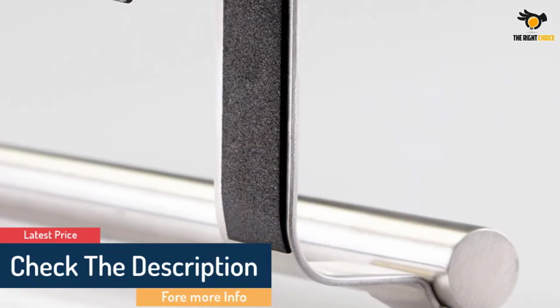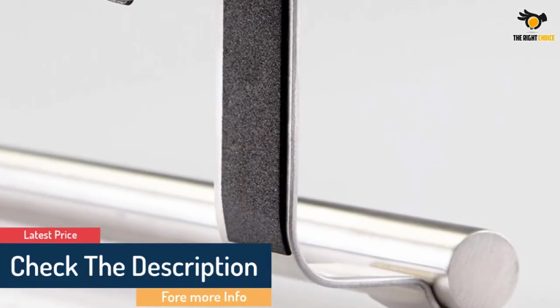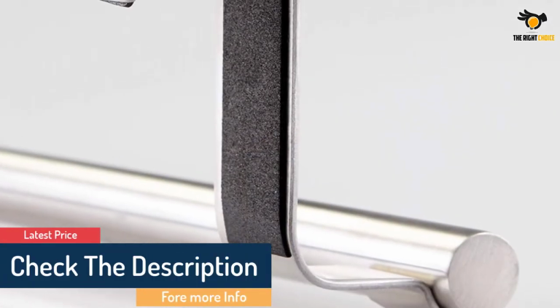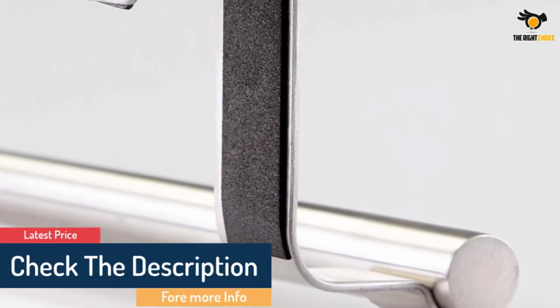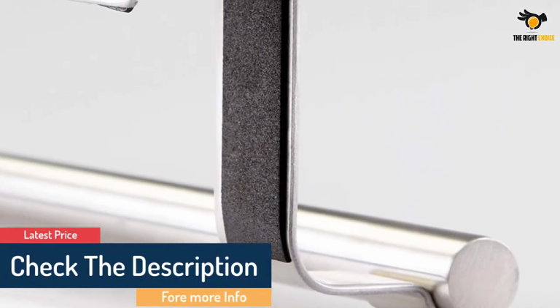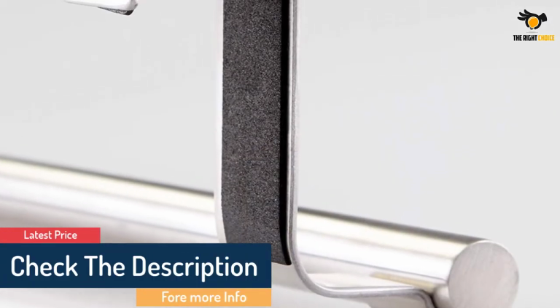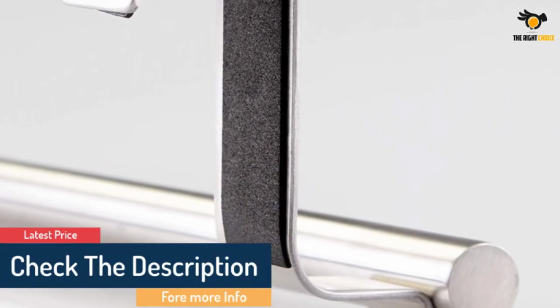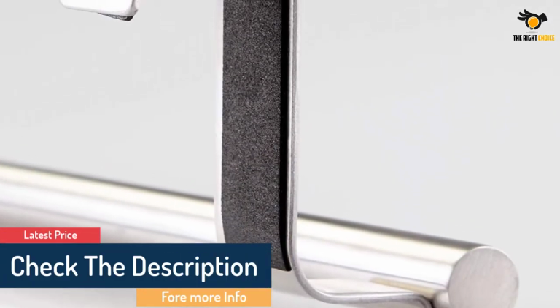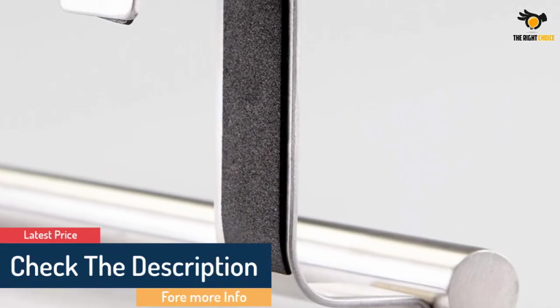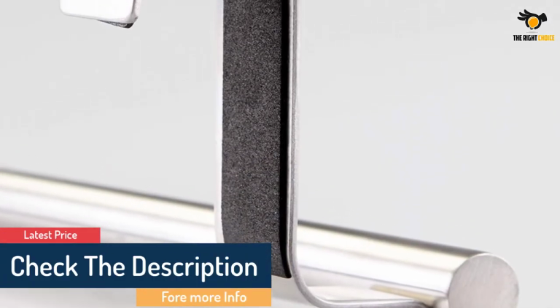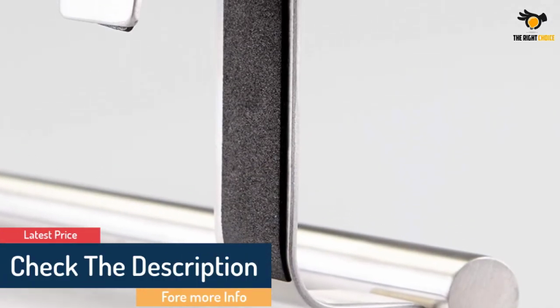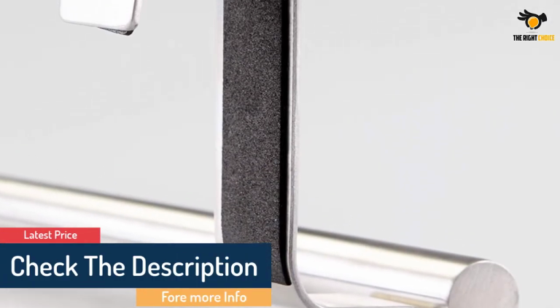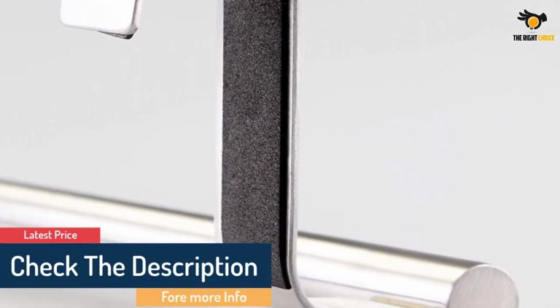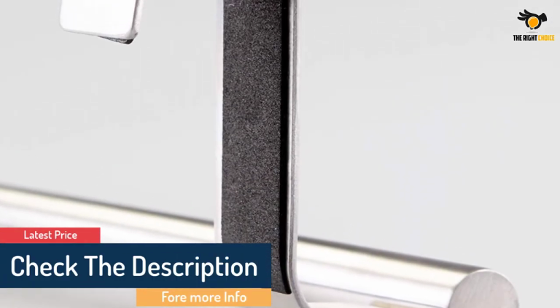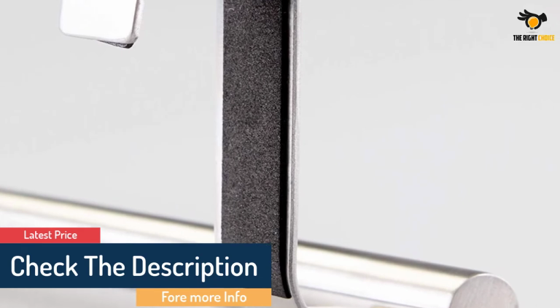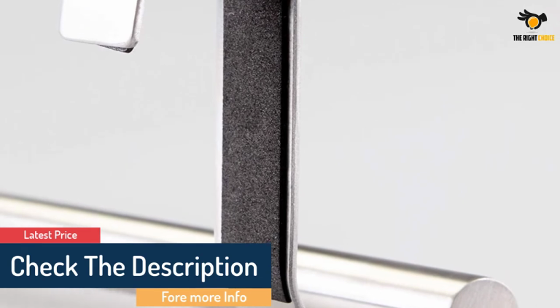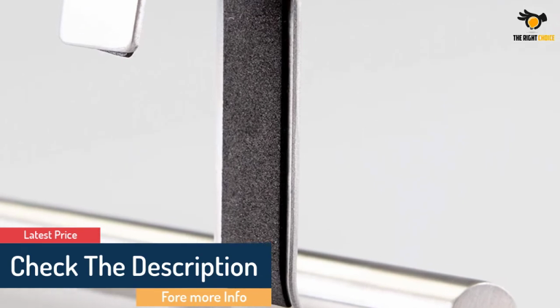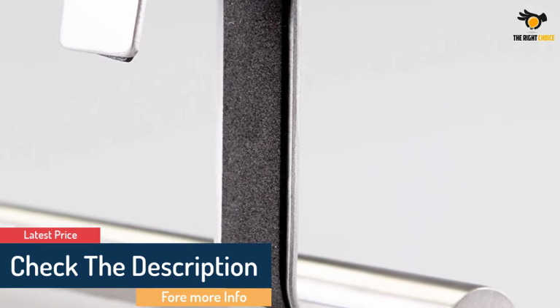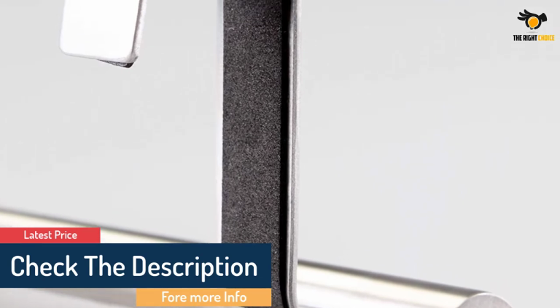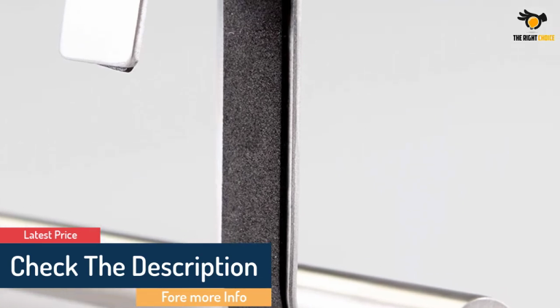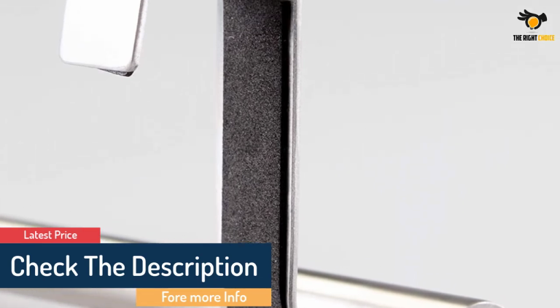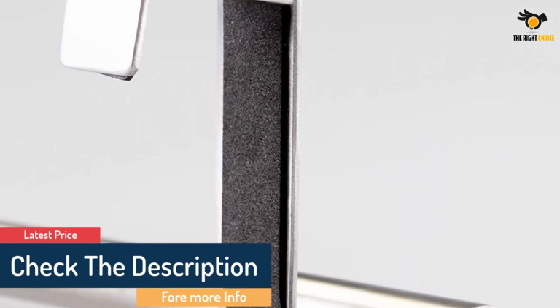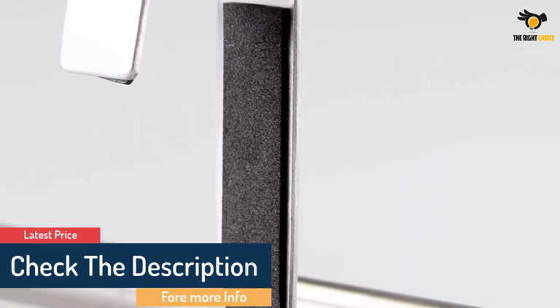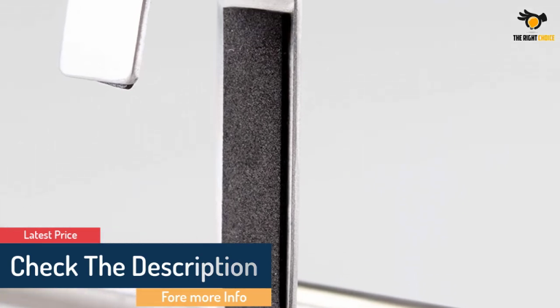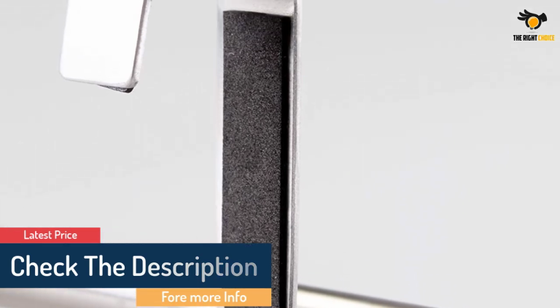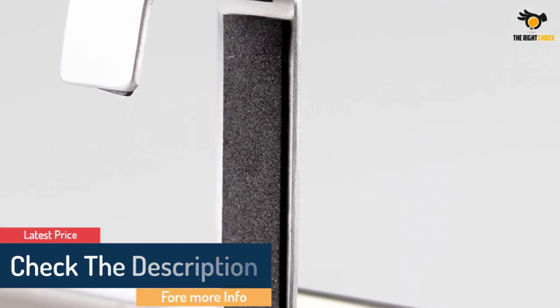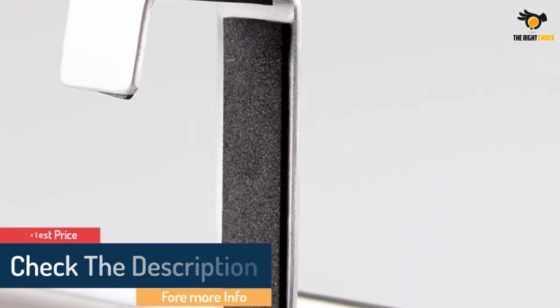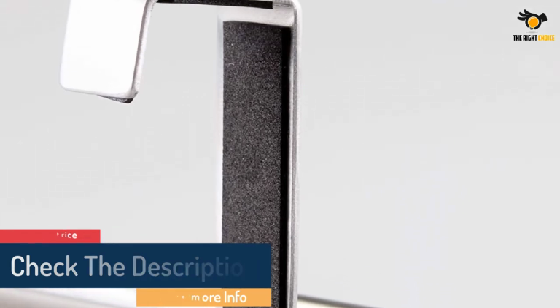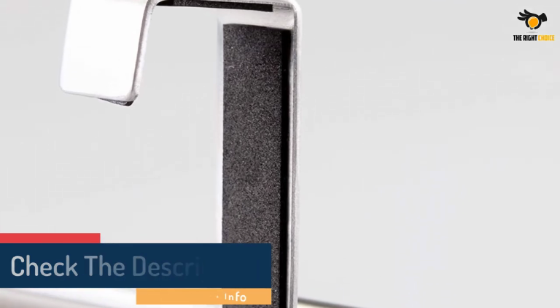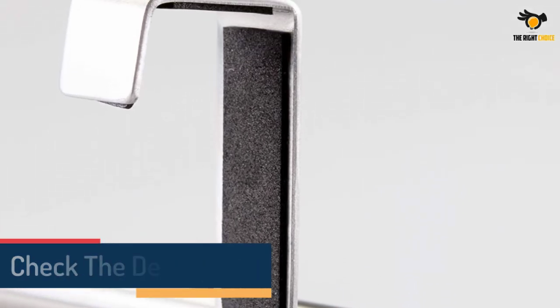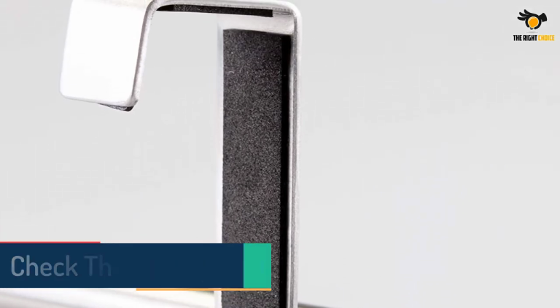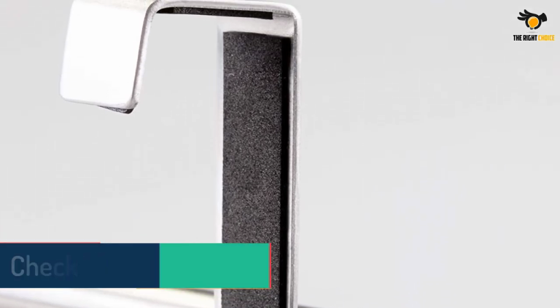The holder's backing comes with non-absorbent foam to protect your cabinets or drawers from any scratch marks.